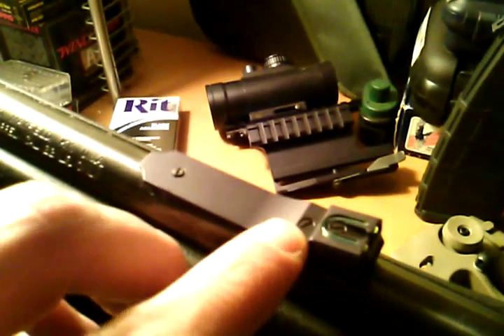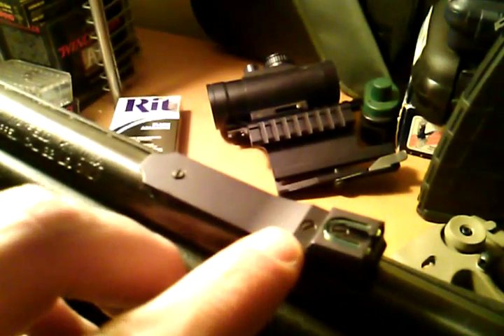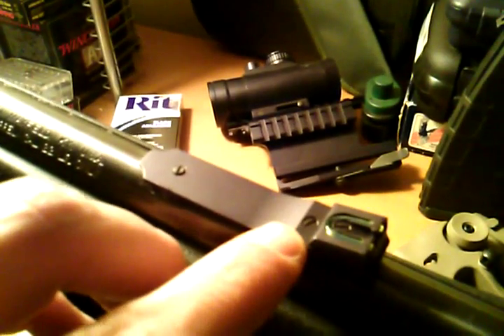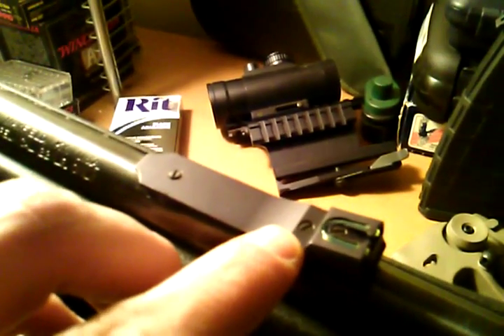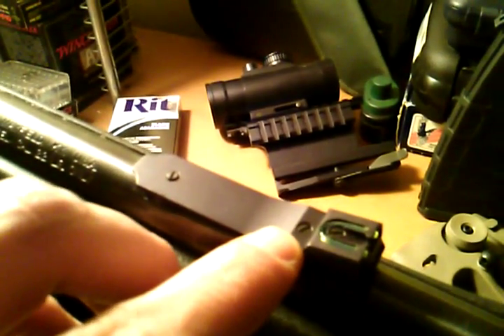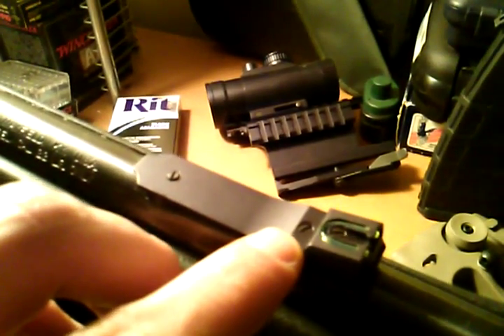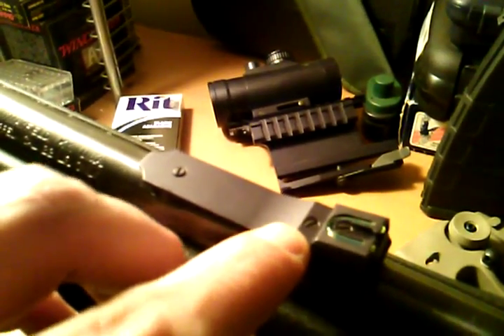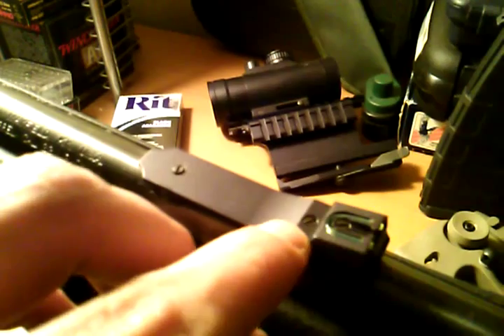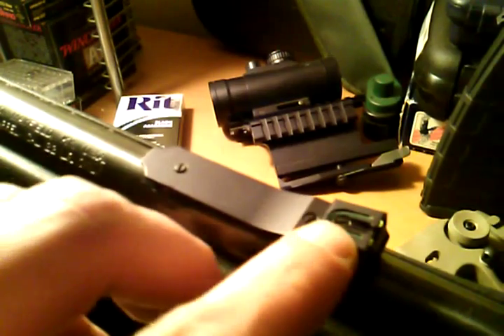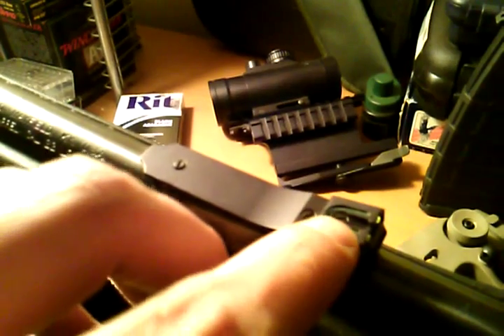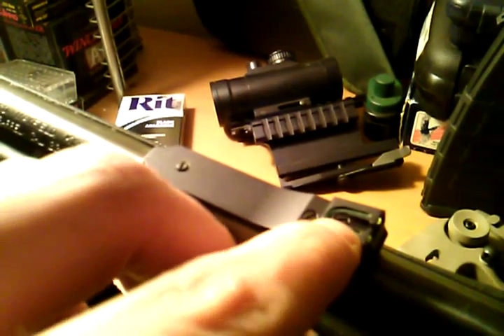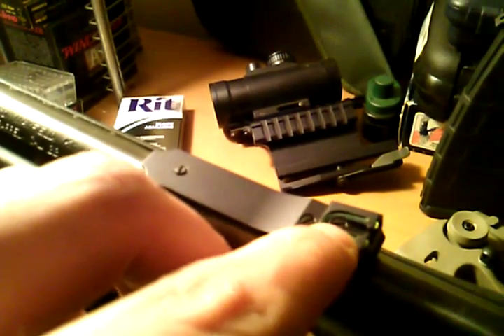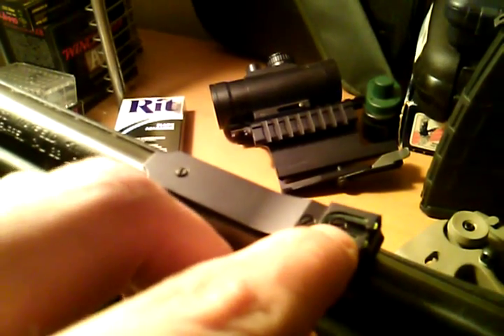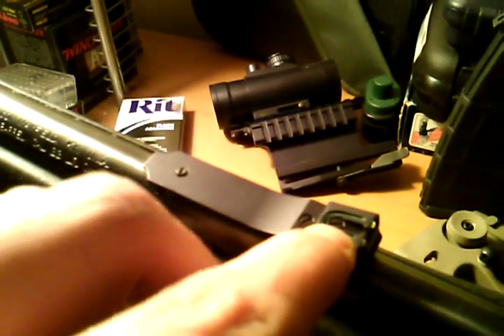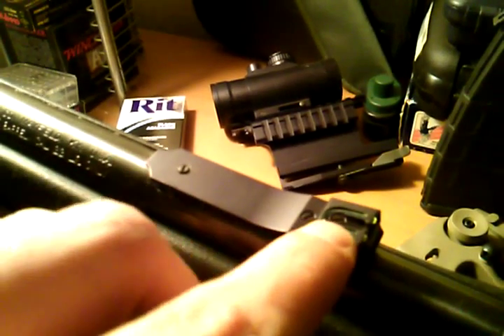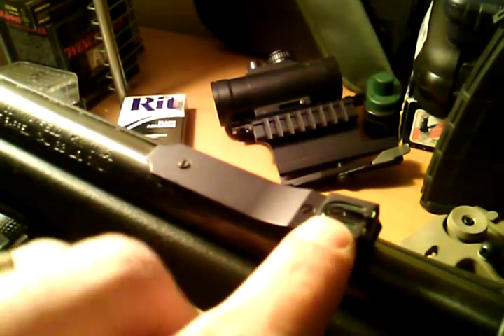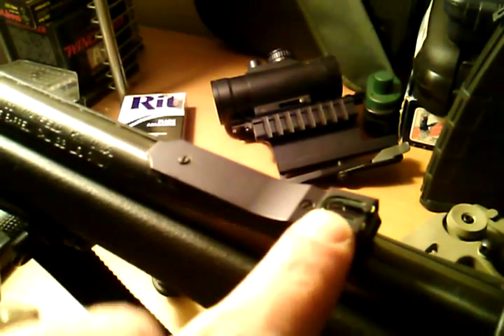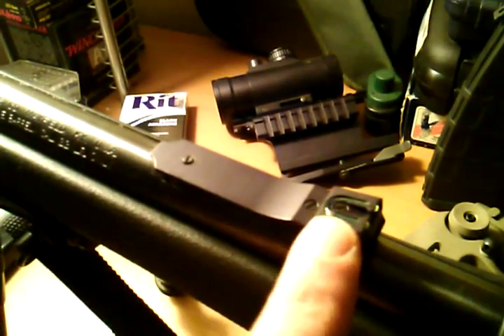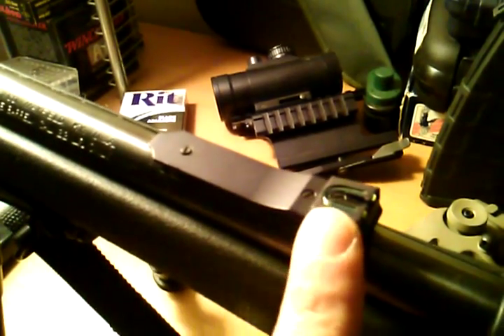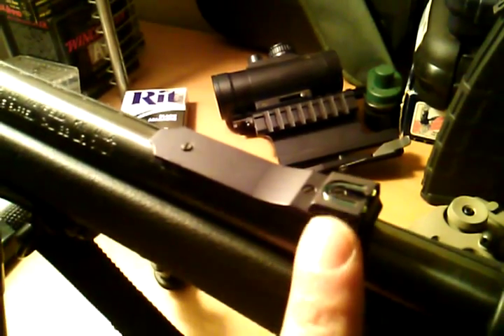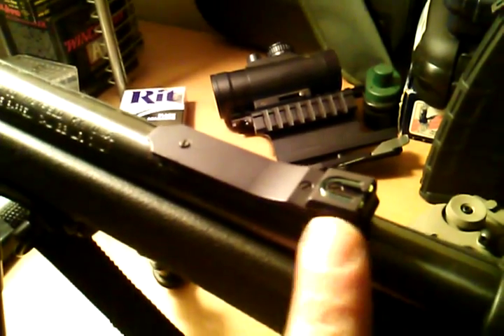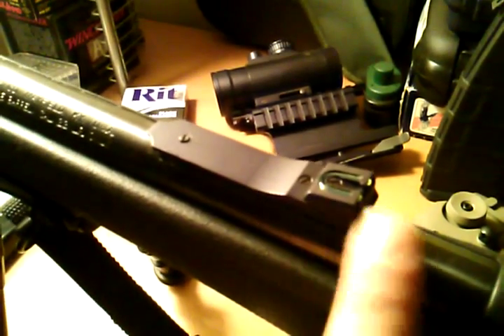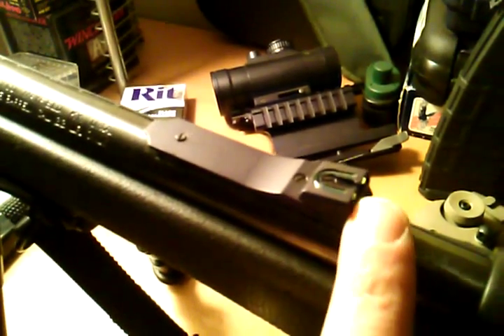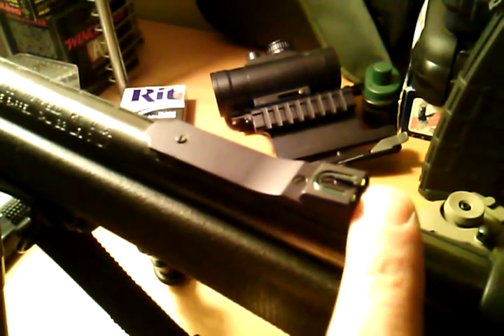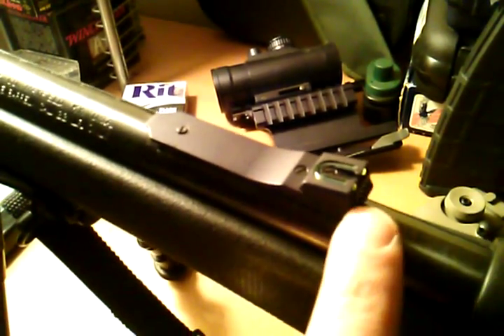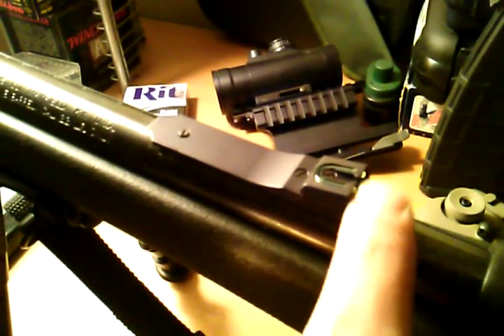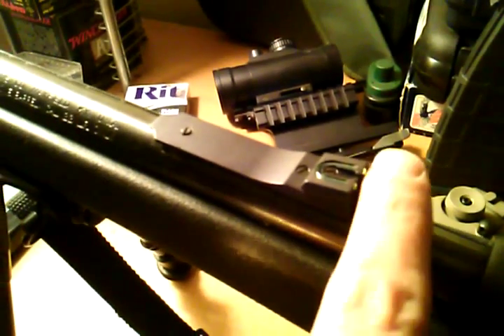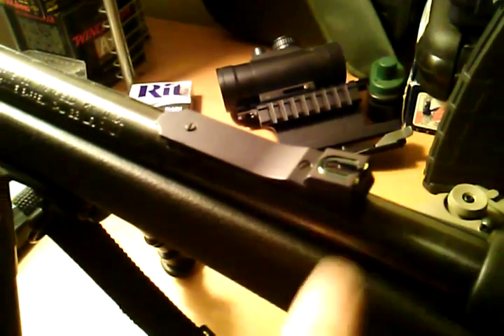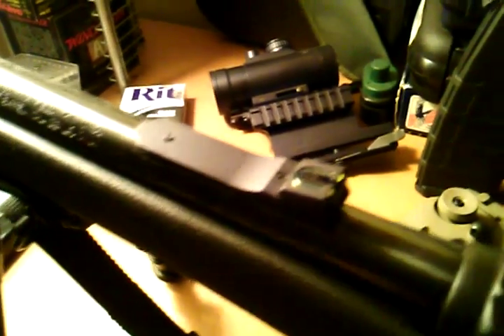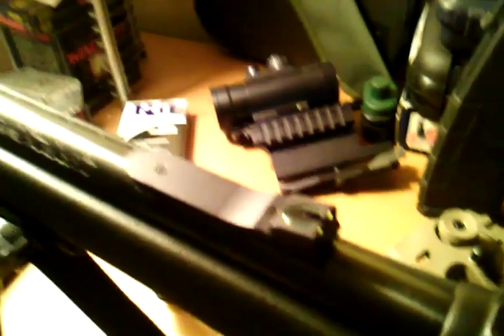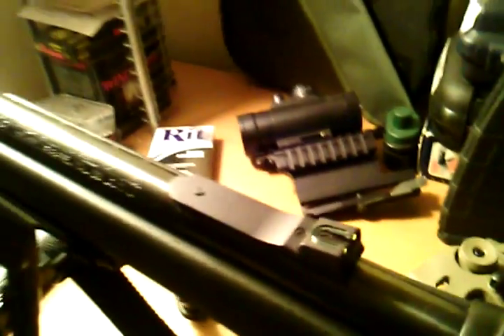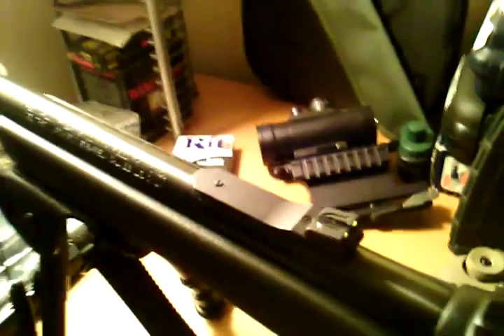It's fully adjustable for height and windage. There's a screw right there for height and one for windage right there. You can move these dots left and right.